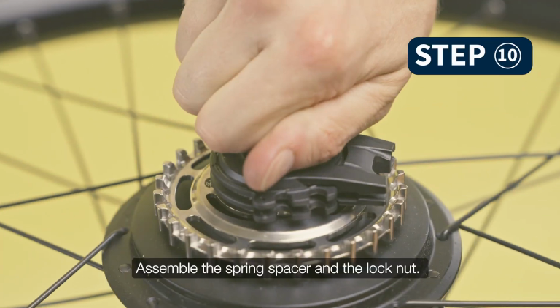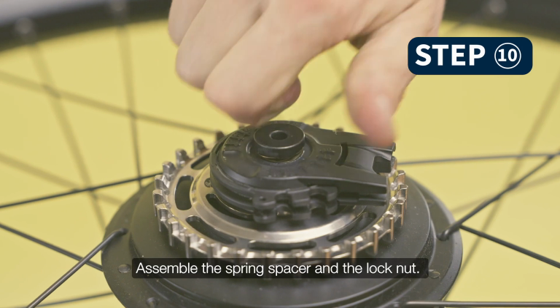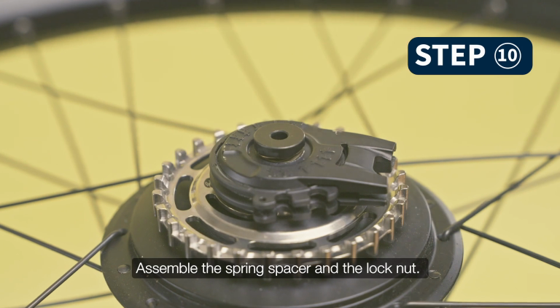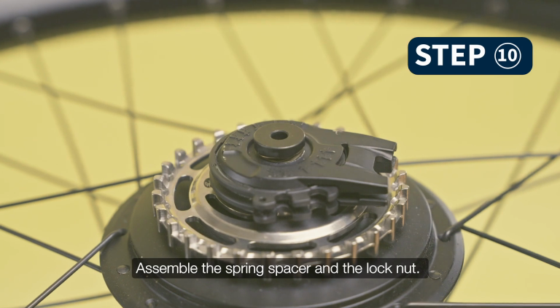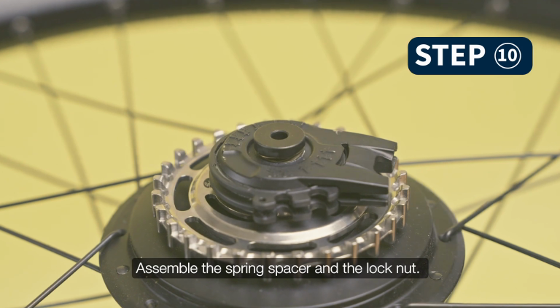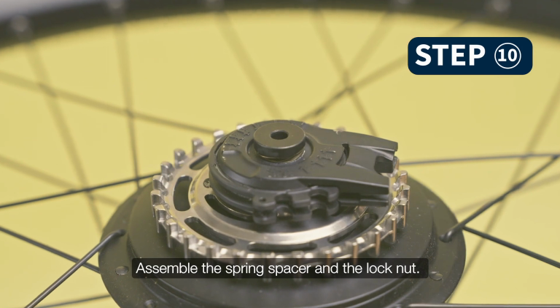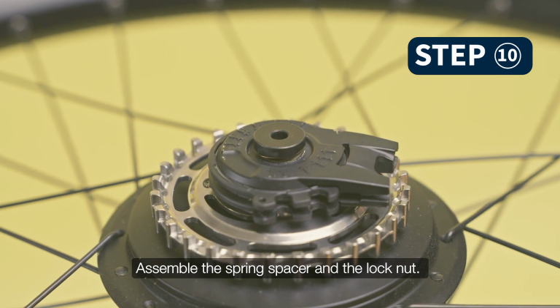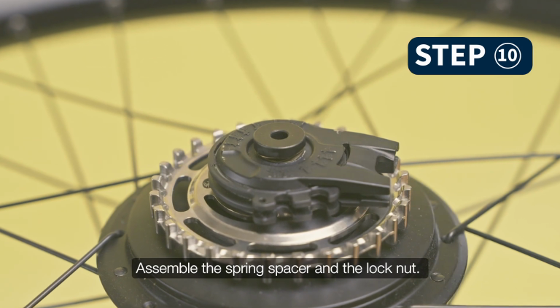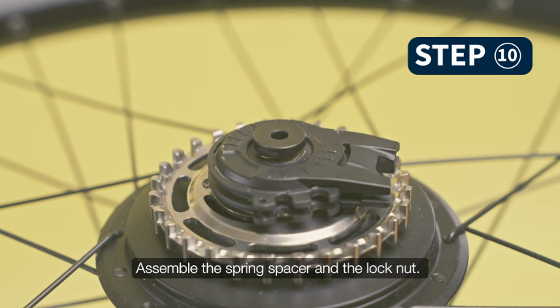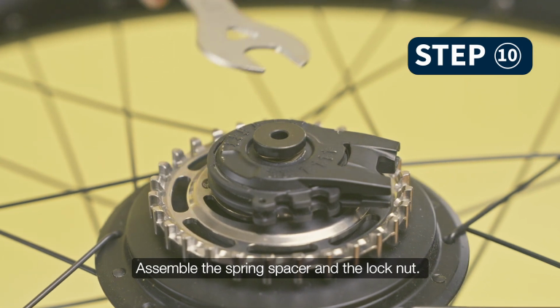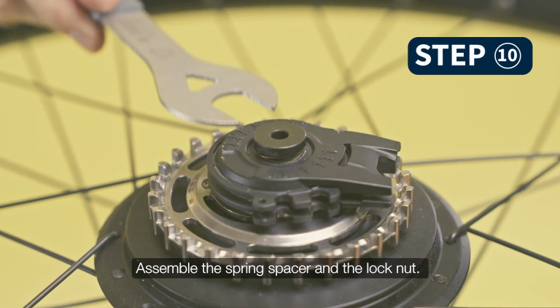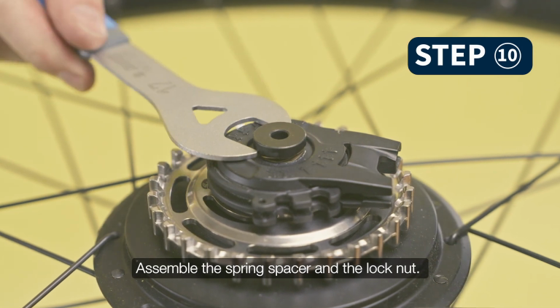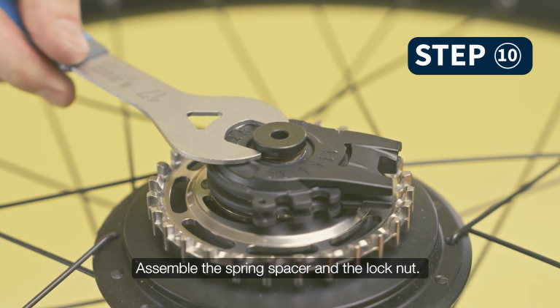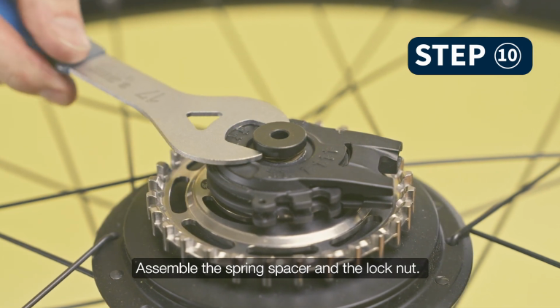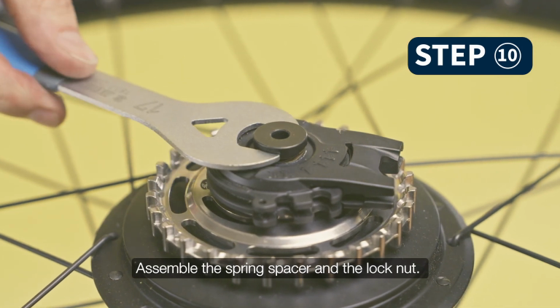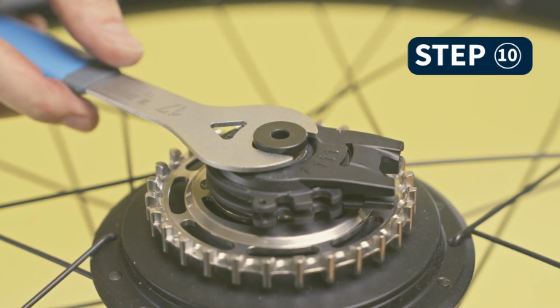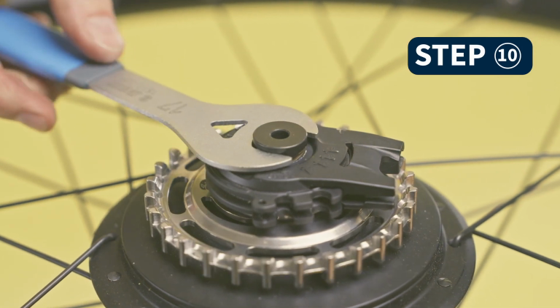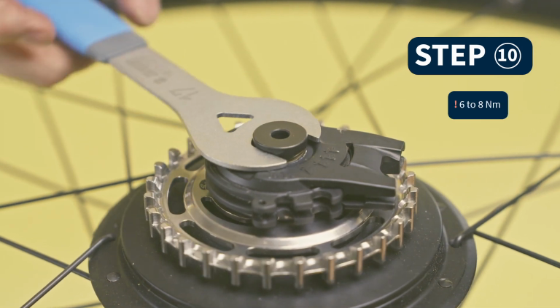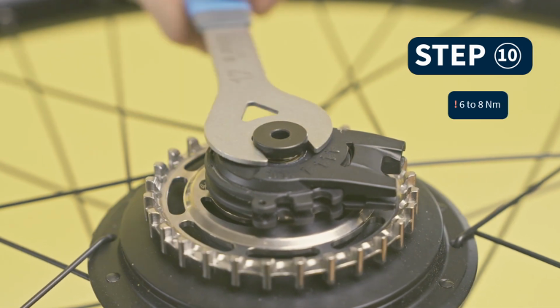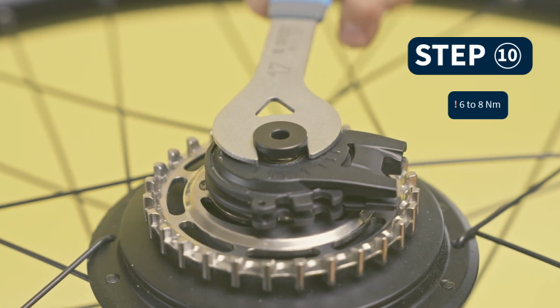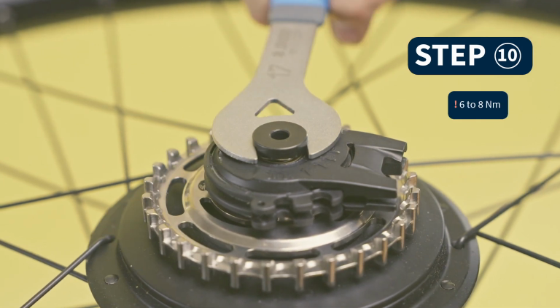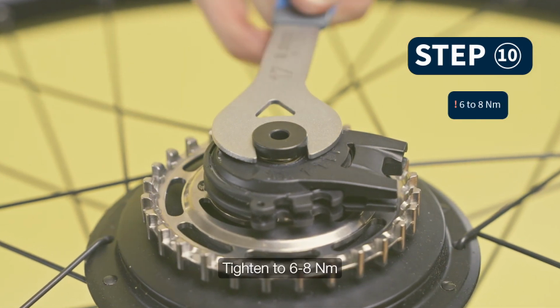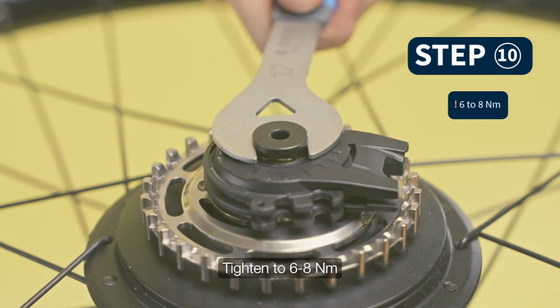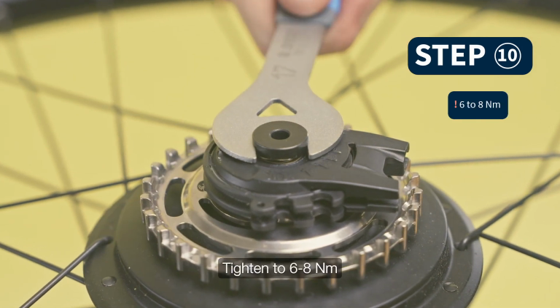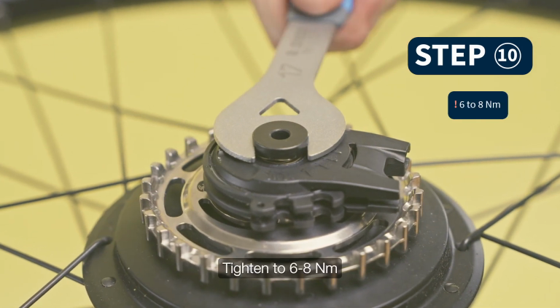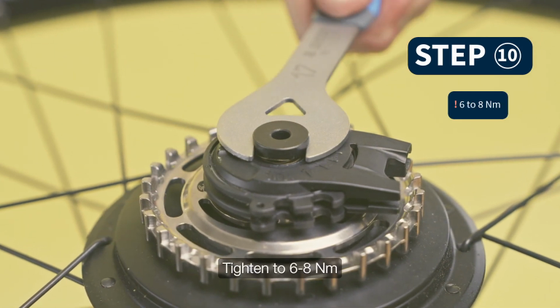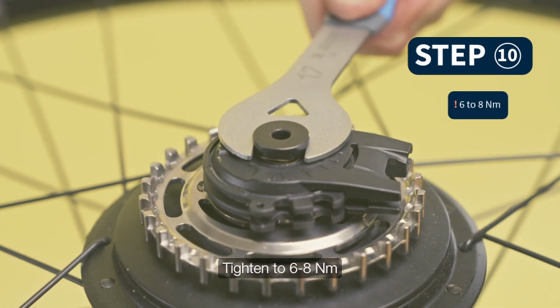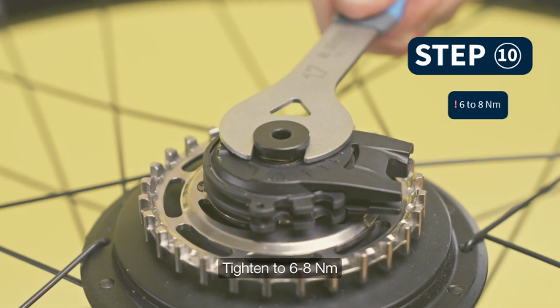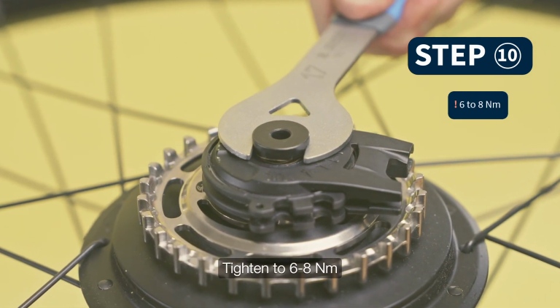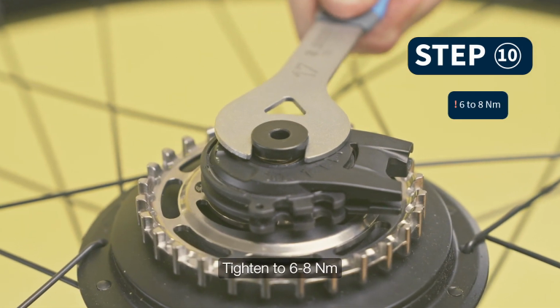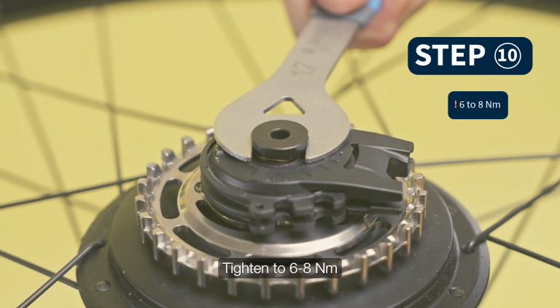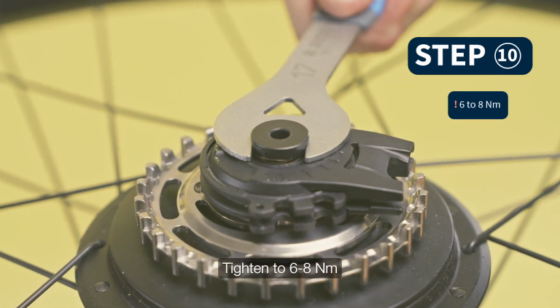Assemble the spring spacer and the lock nut. Tighten to 6 to 8 newton meters.